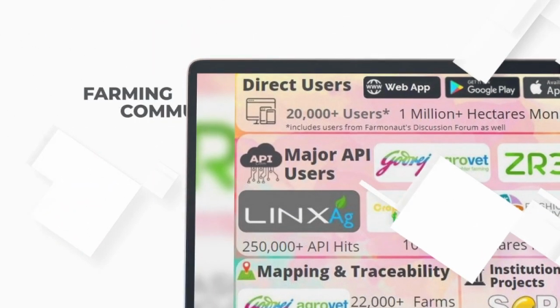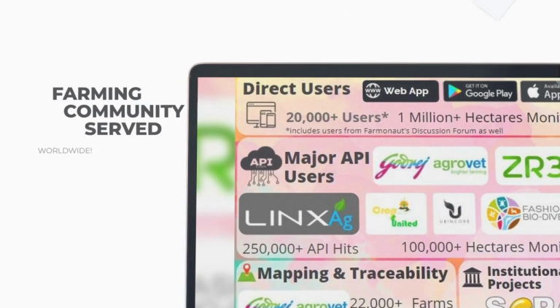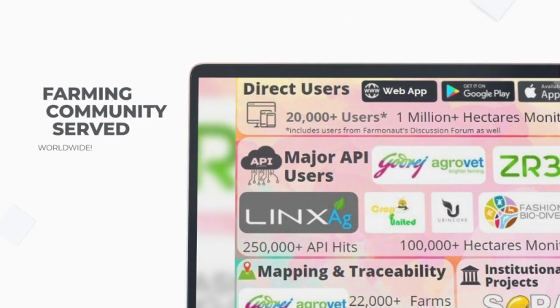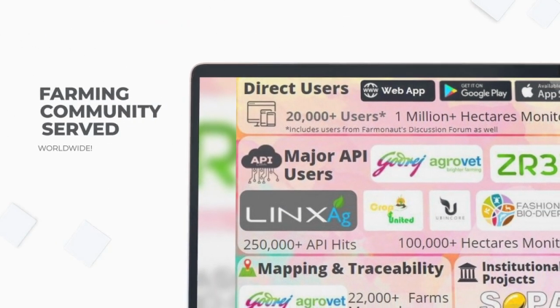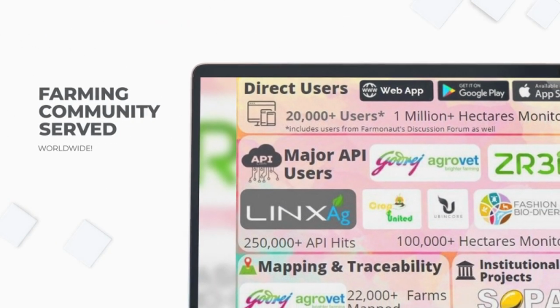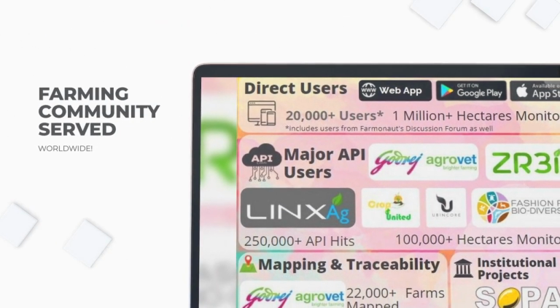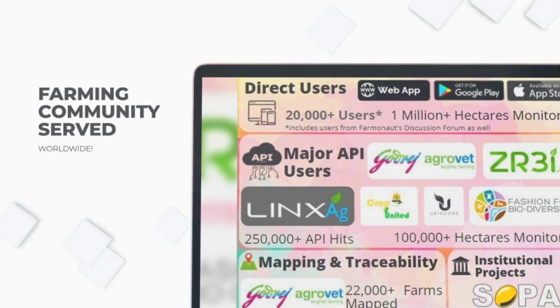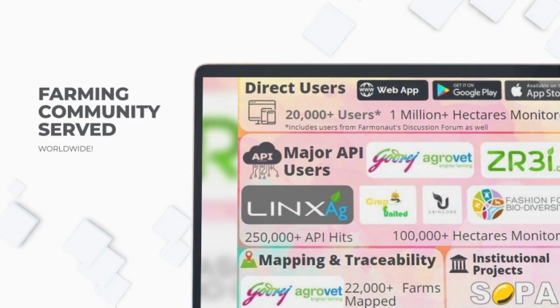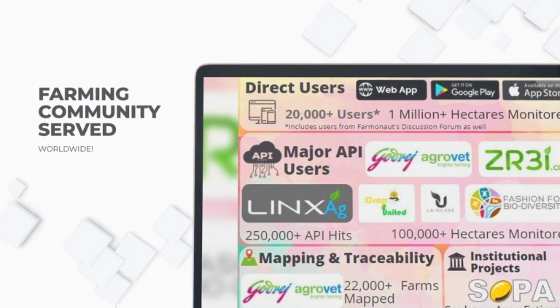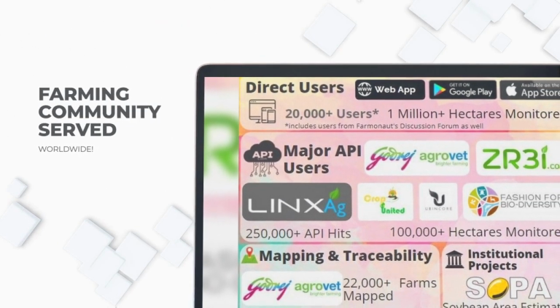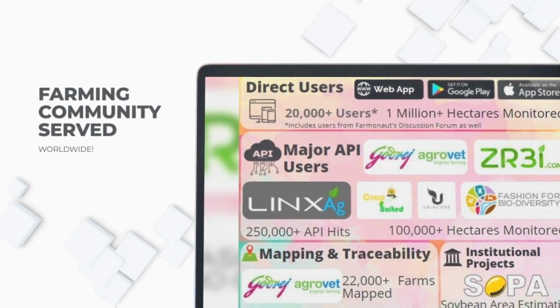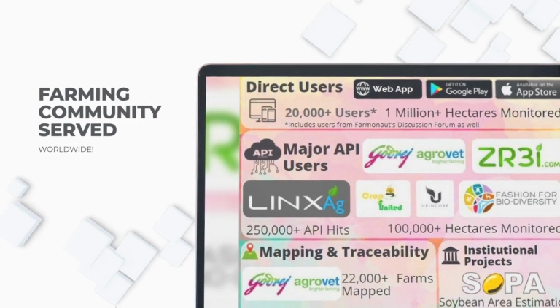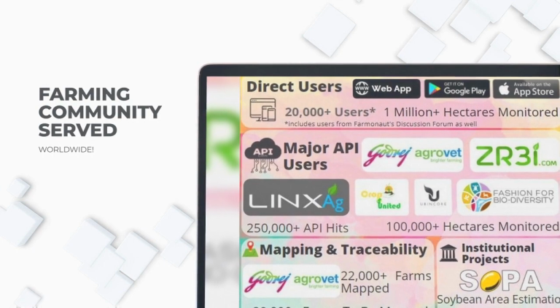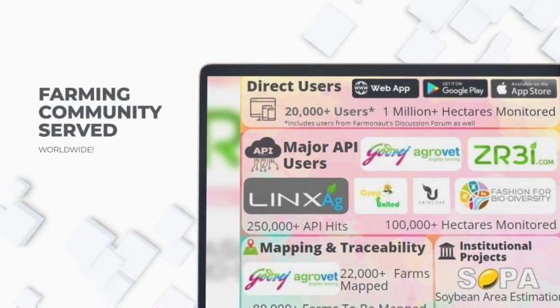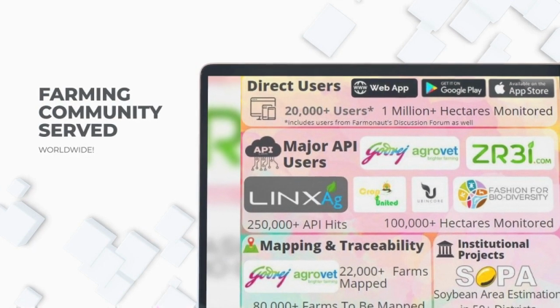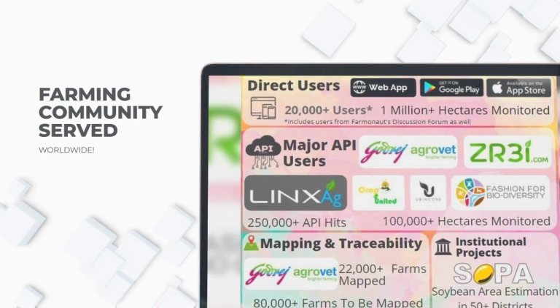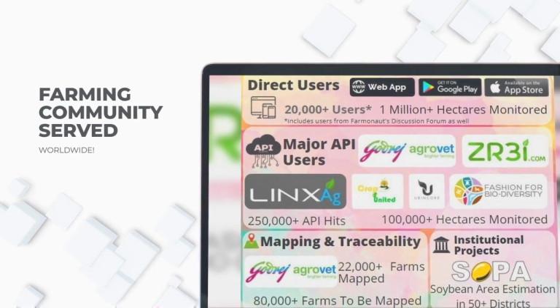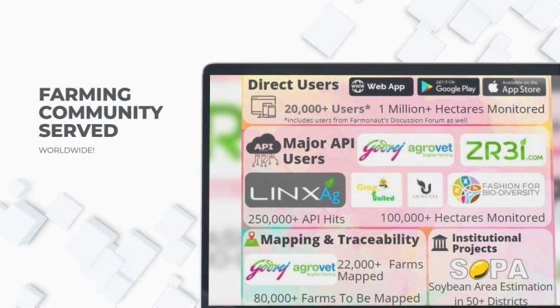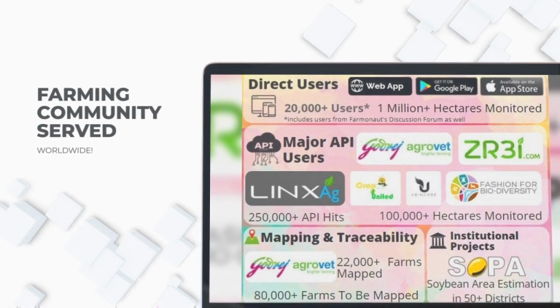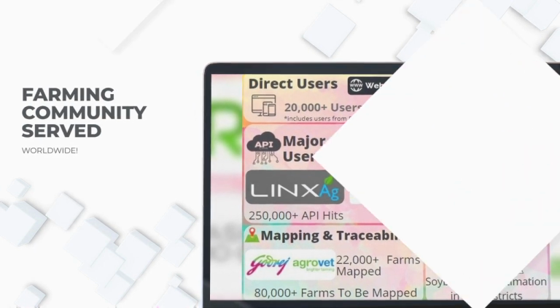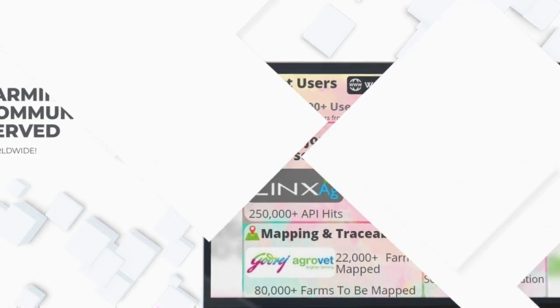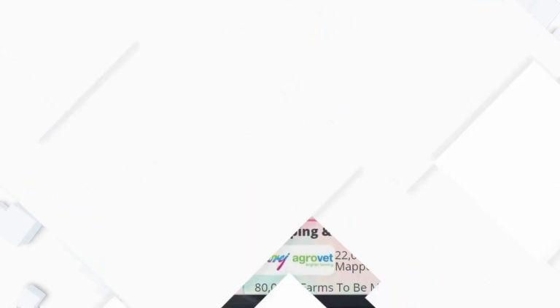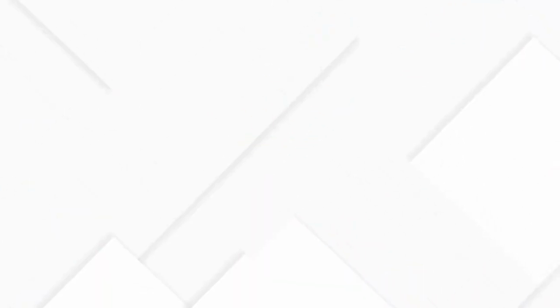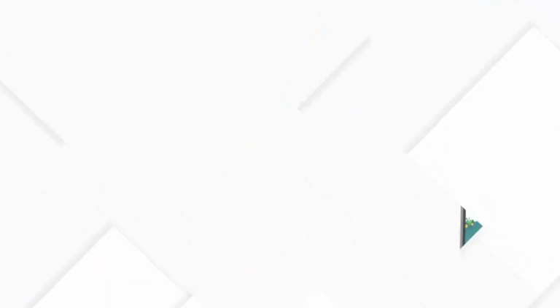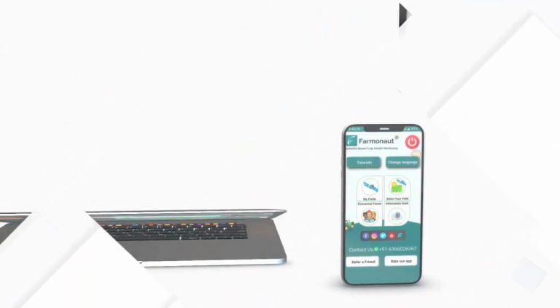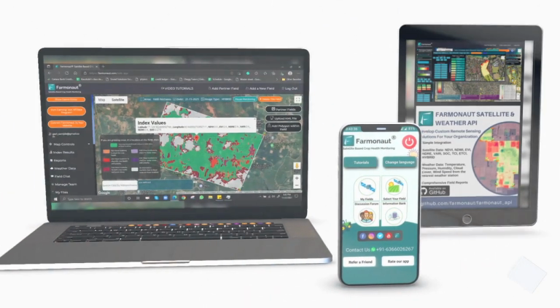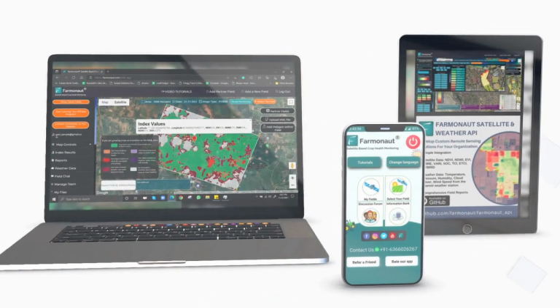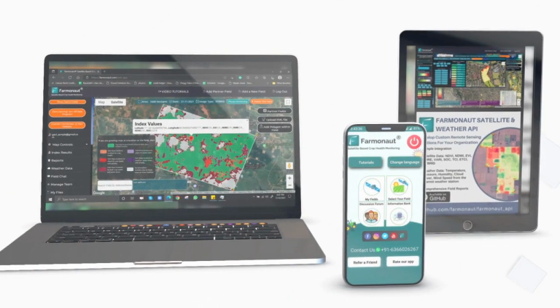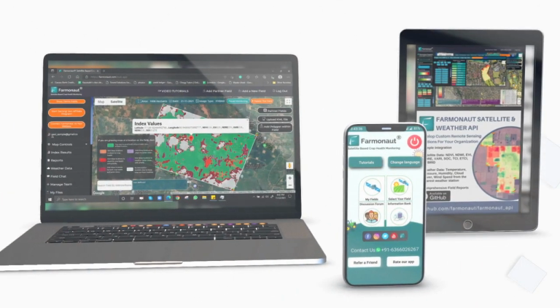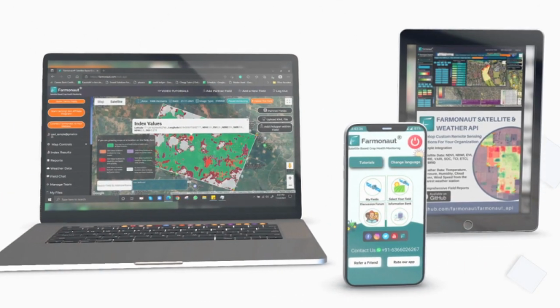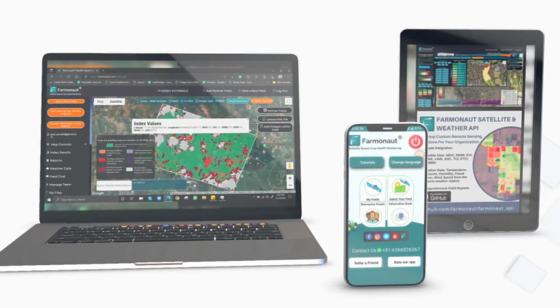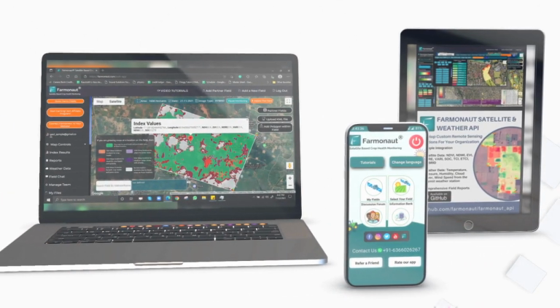We have served more than 20,000 farmers and counting. Join the Farmanaut community now.